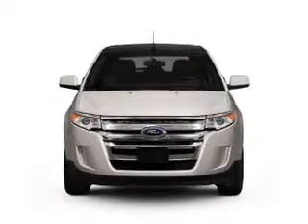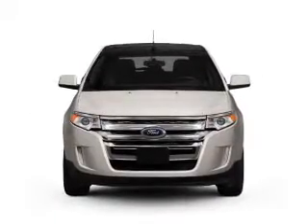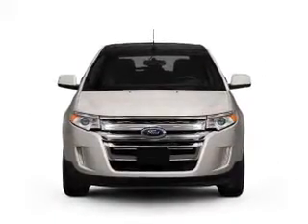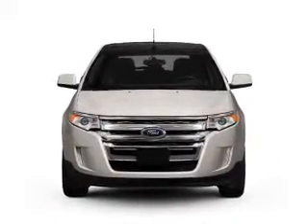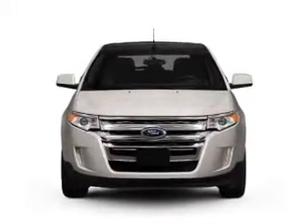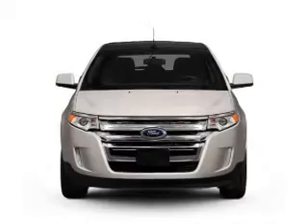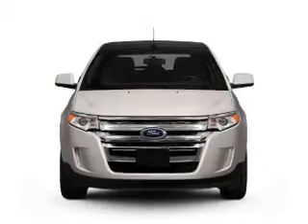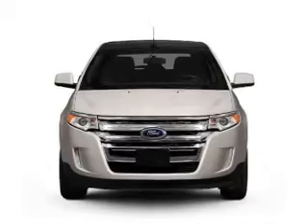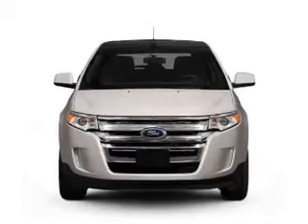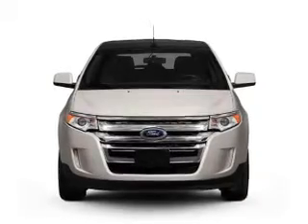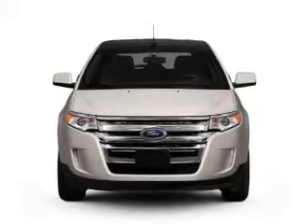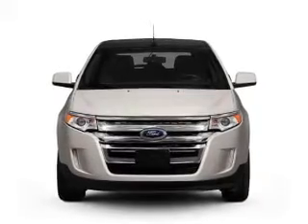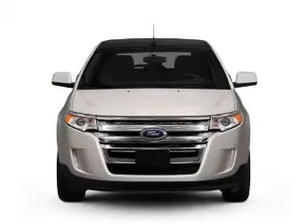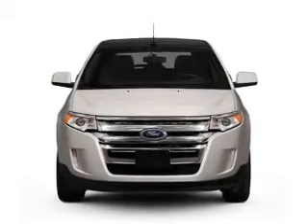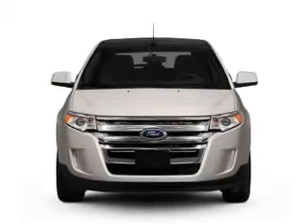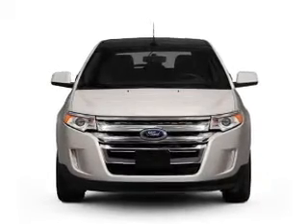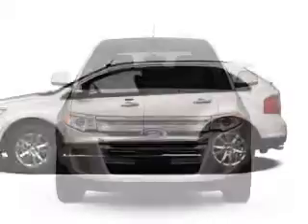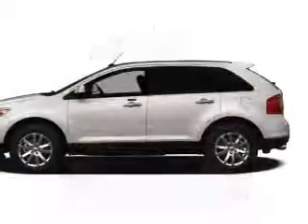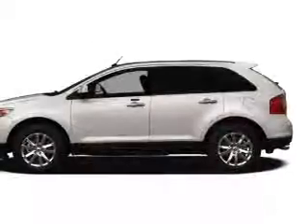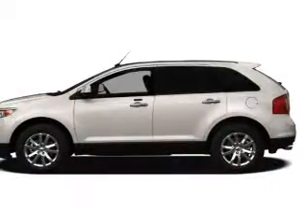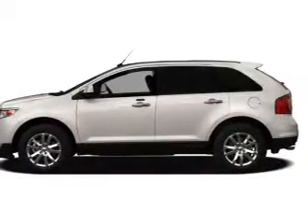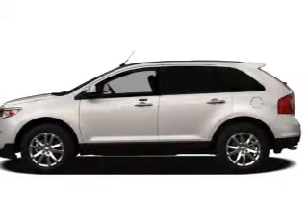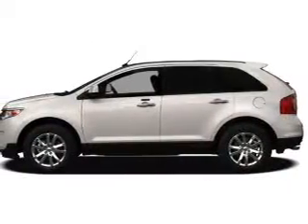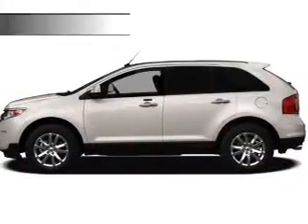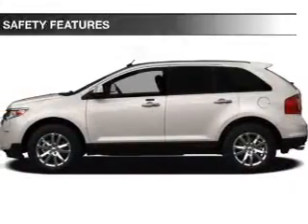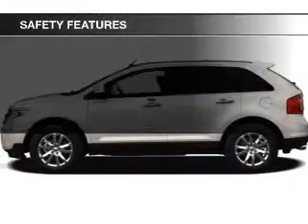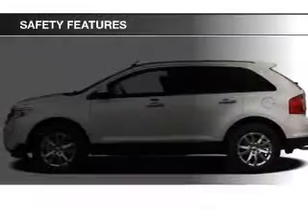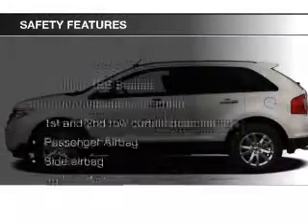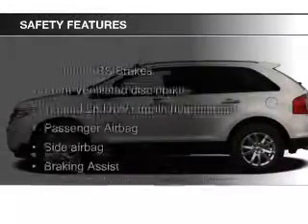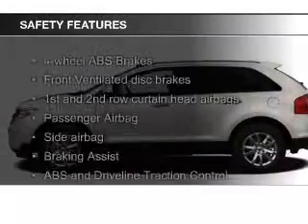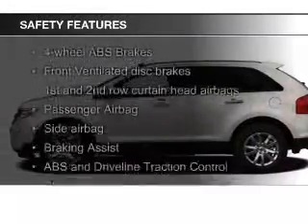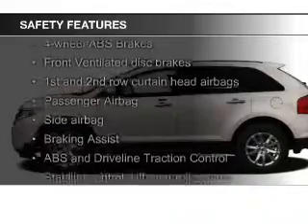Additional features include a digital audio input, steering wheel controls, memory seats, a premium sound system, and premium rims.